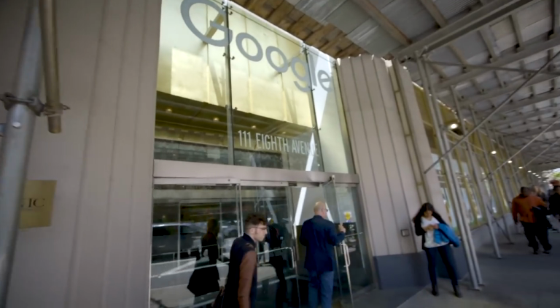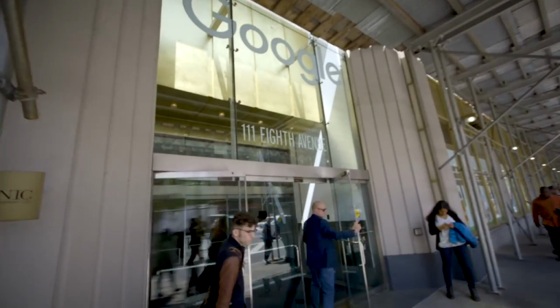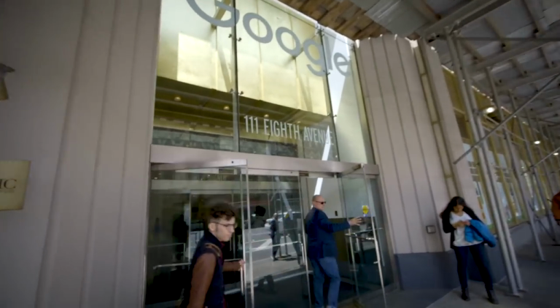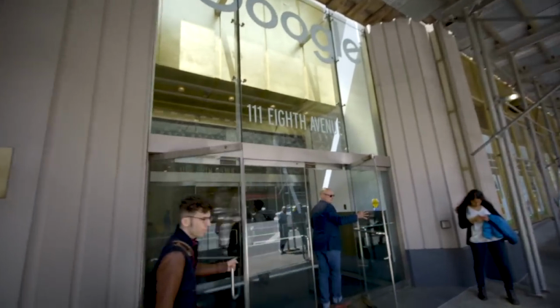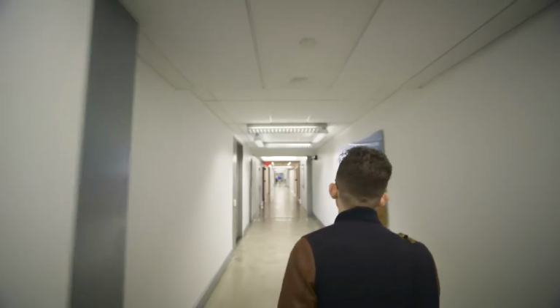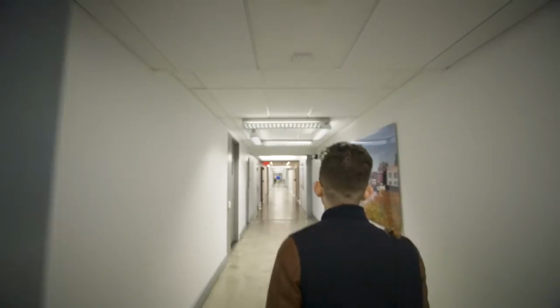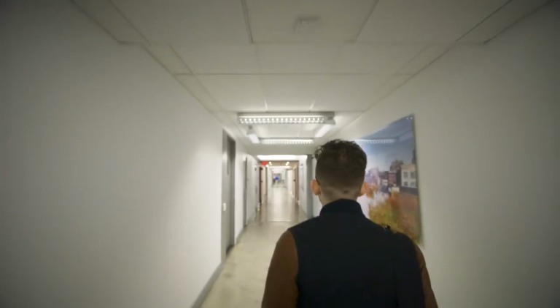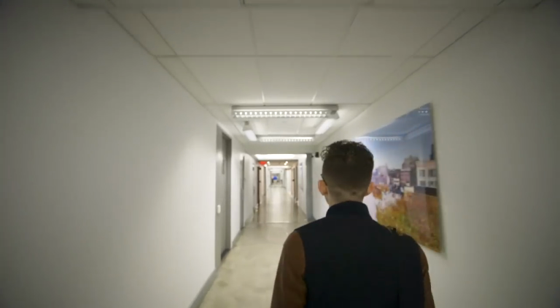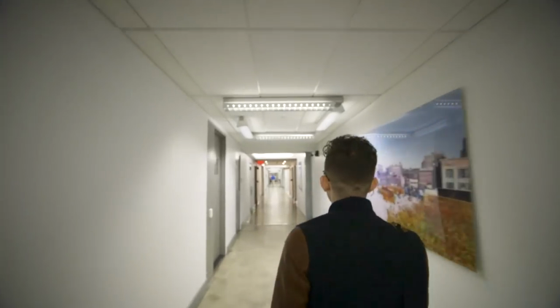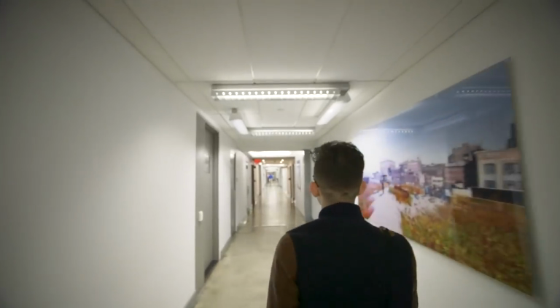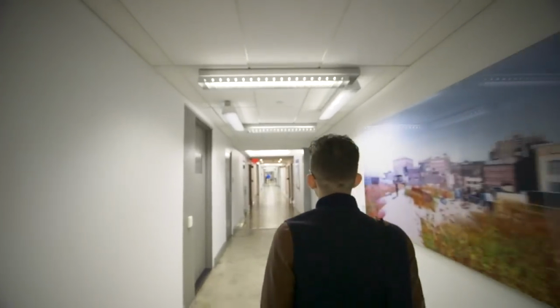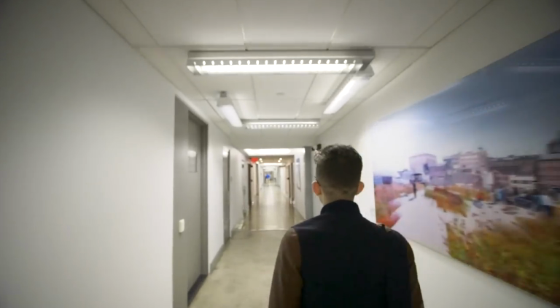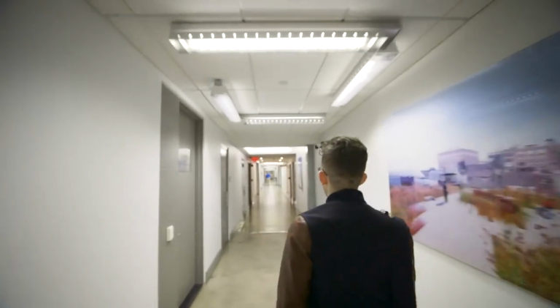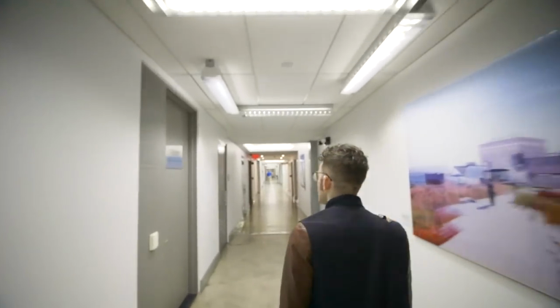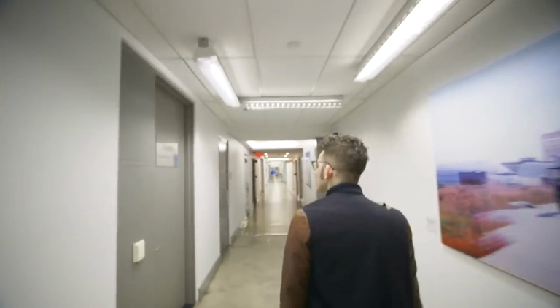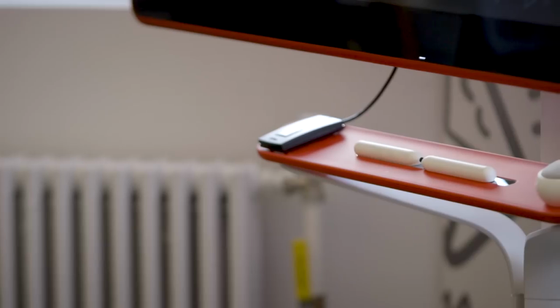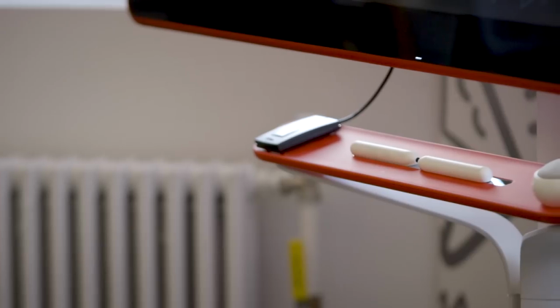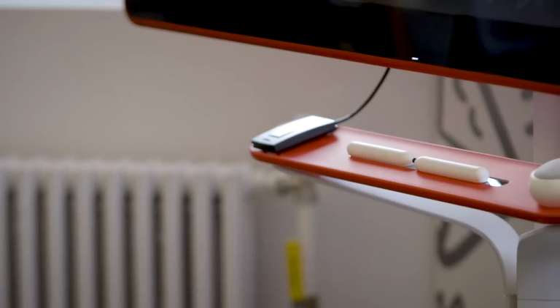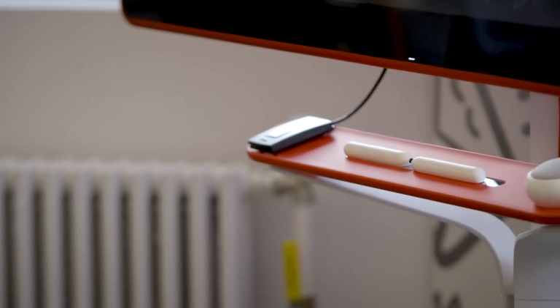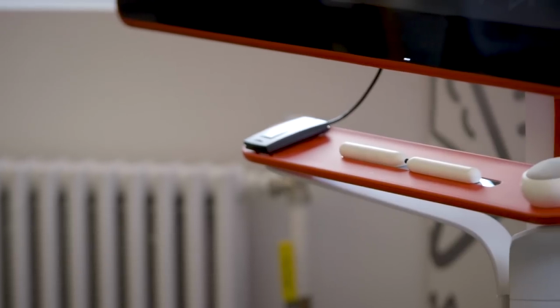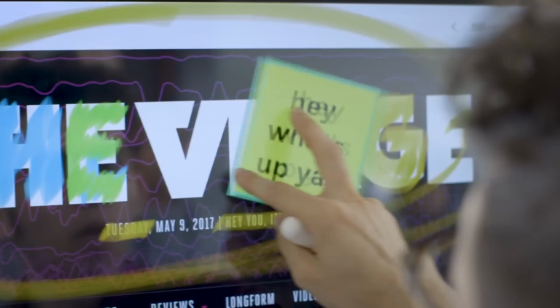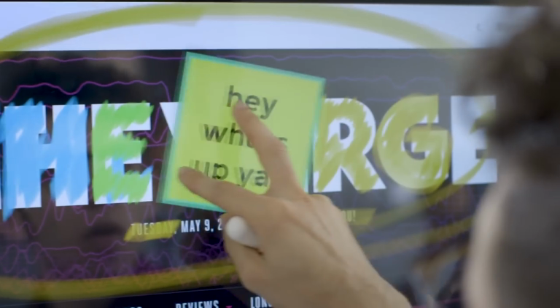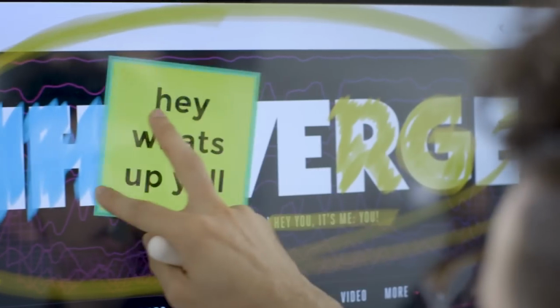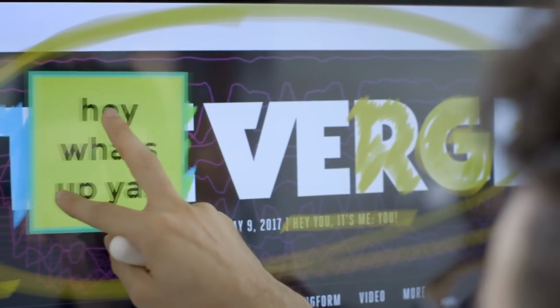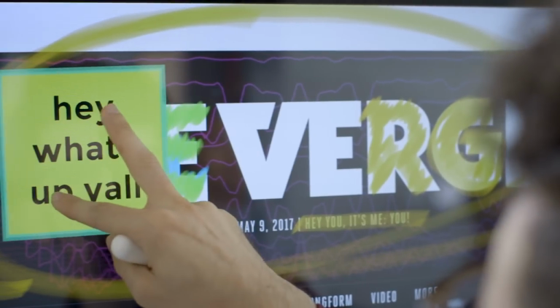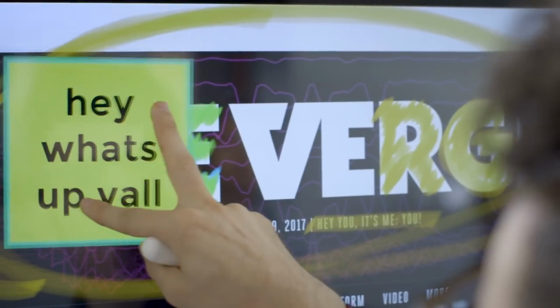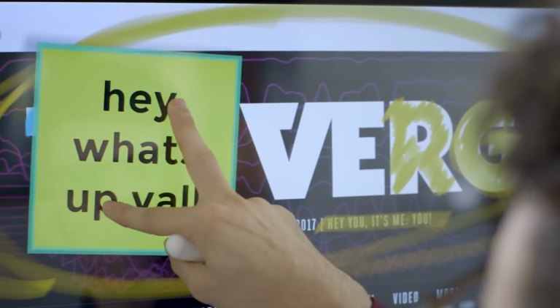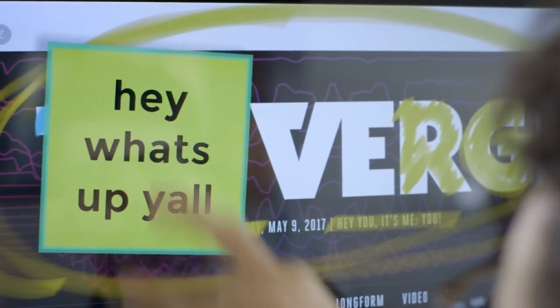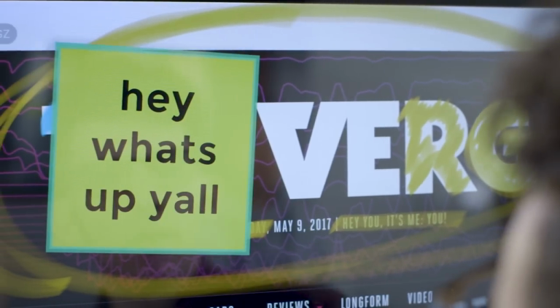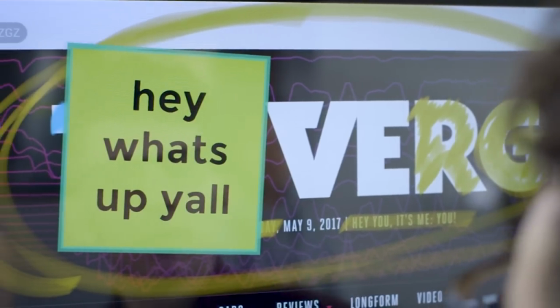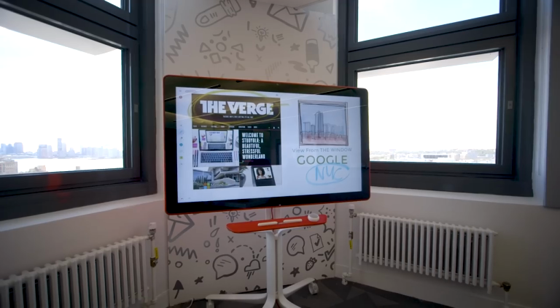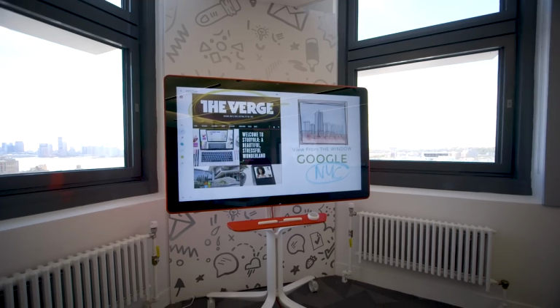We stopped by Google's New York offices to check out its first attempt: a big, expensive, surprisingly playful device called the Jamboard.